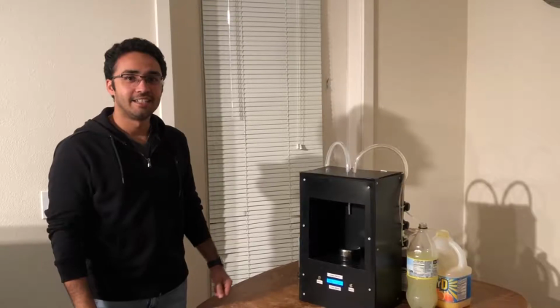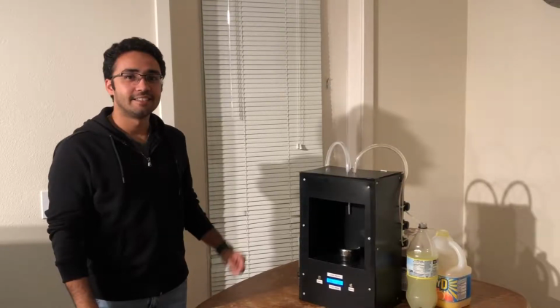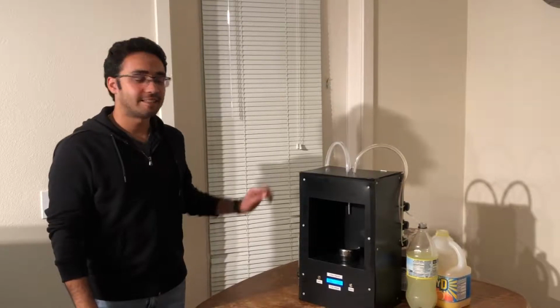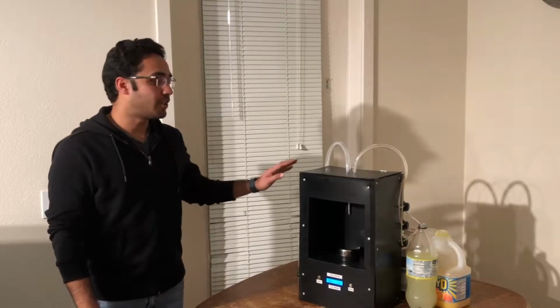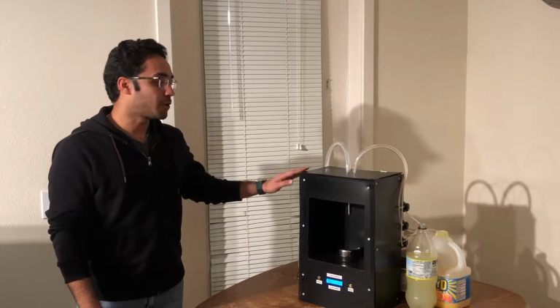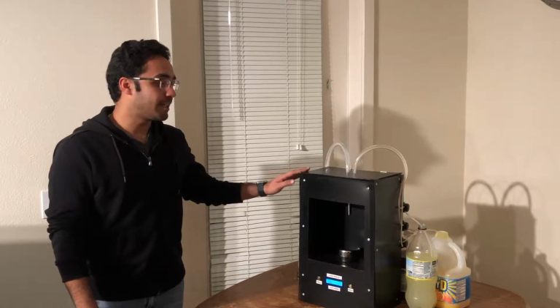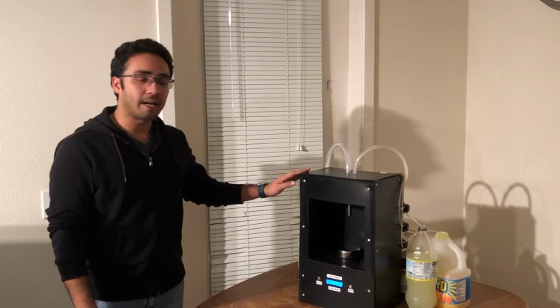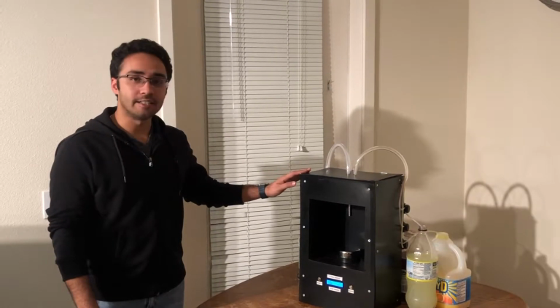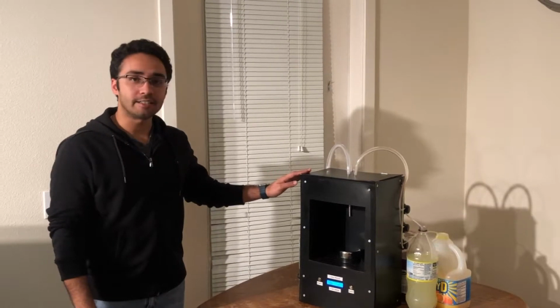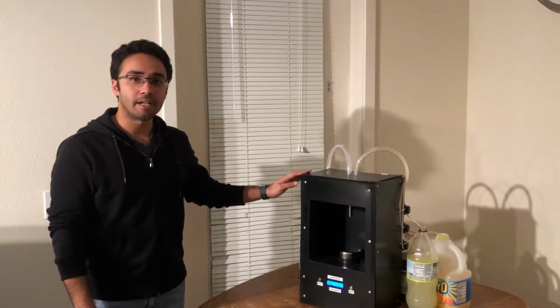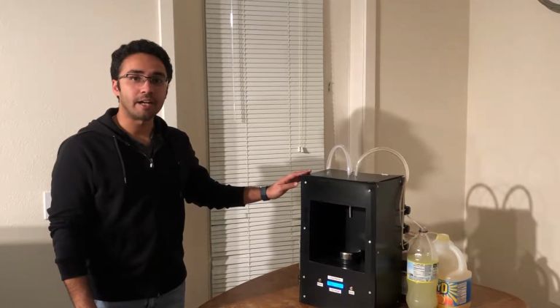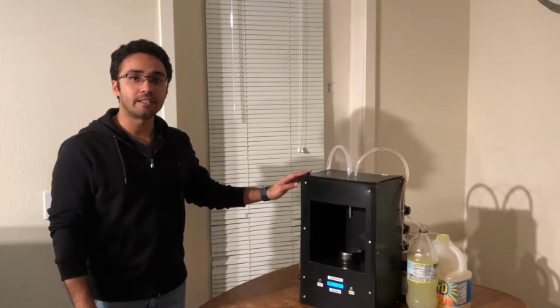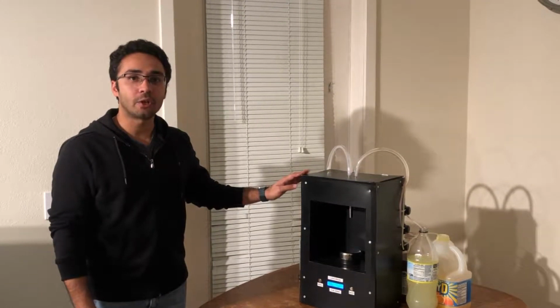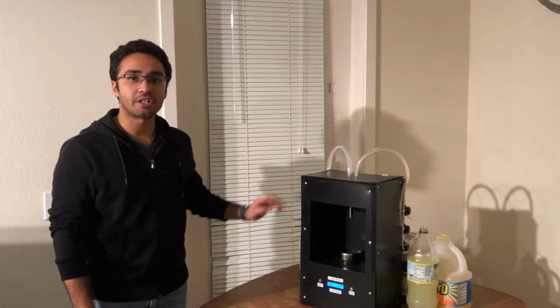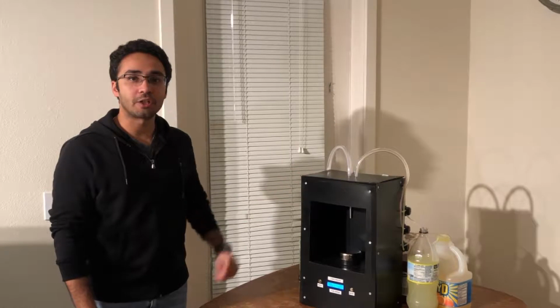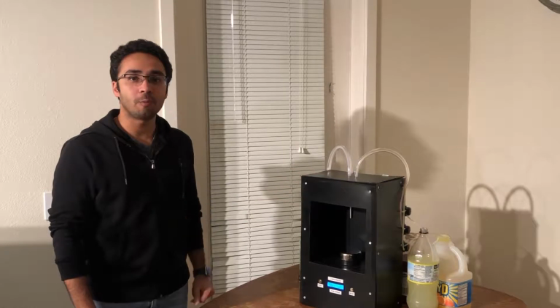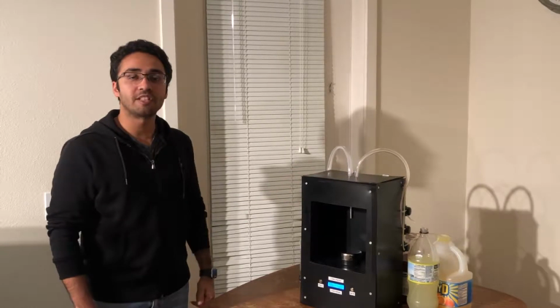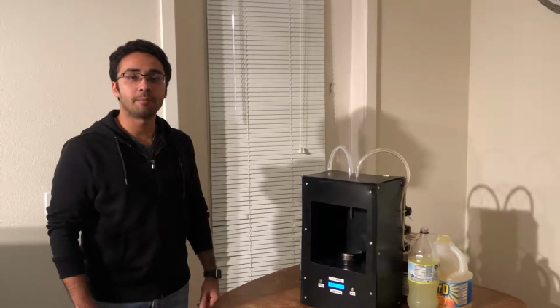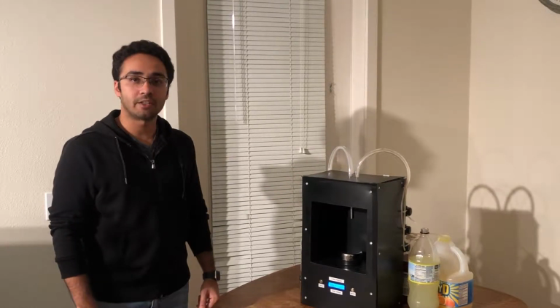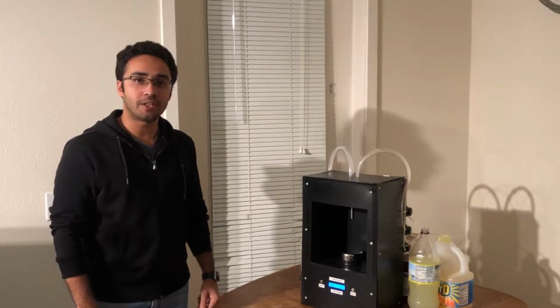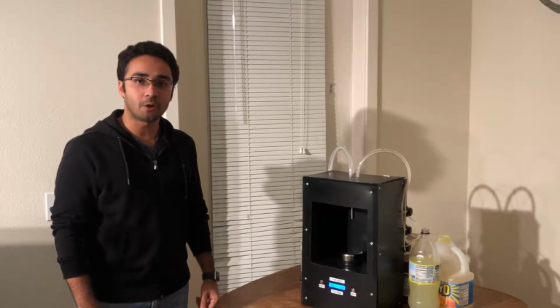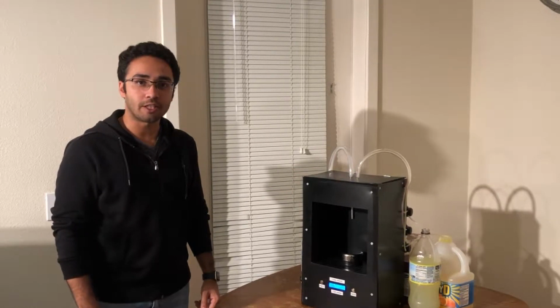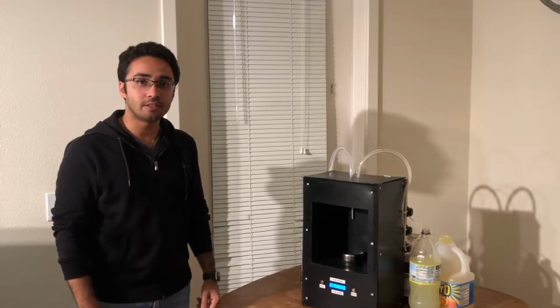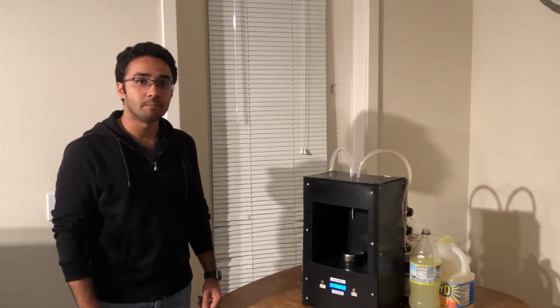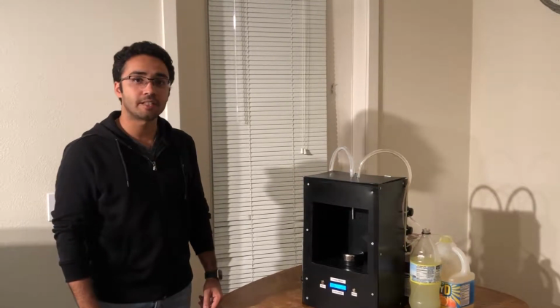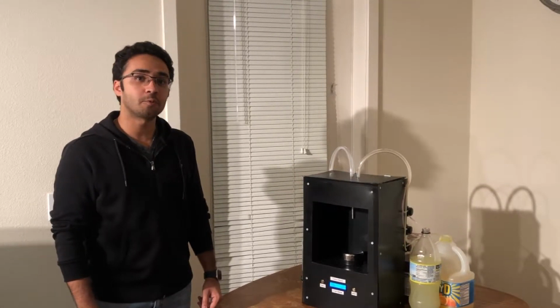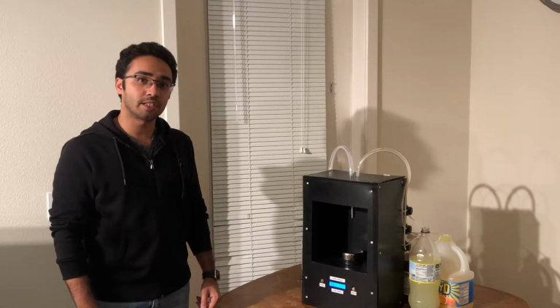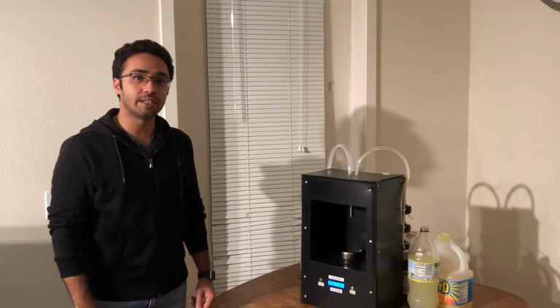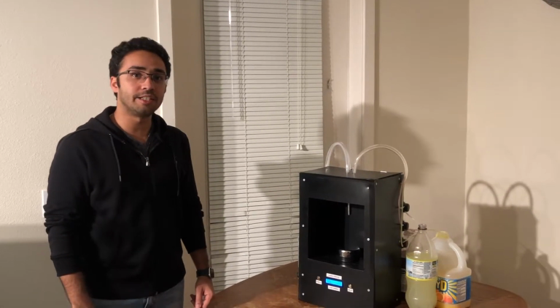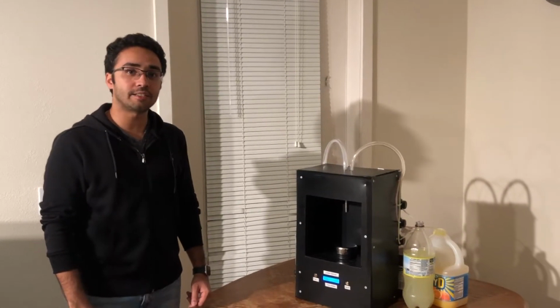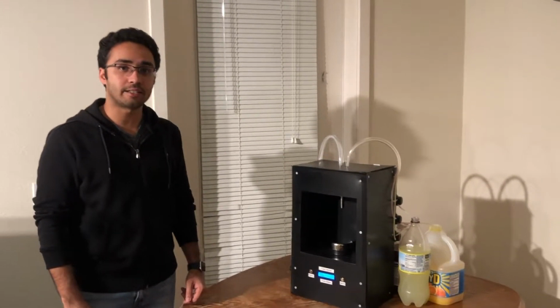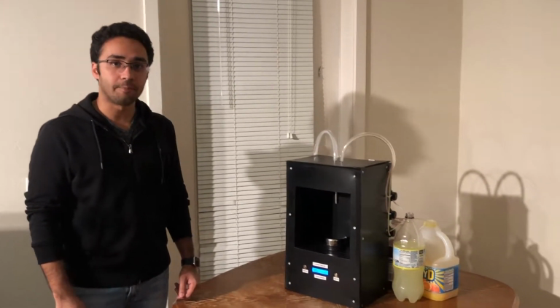This is an automatic bartender, a bartender on a kitchen top which can make different cocktails, mixing up to 6 ingredients at a time.